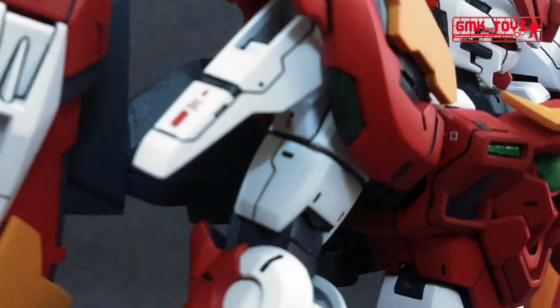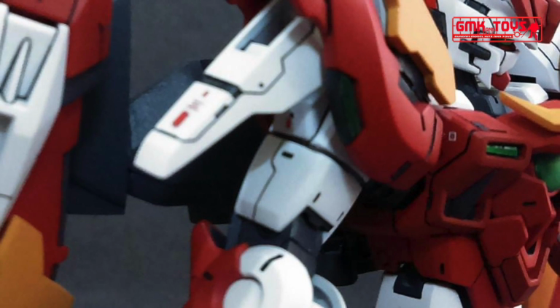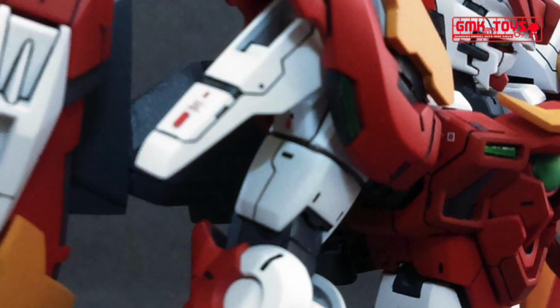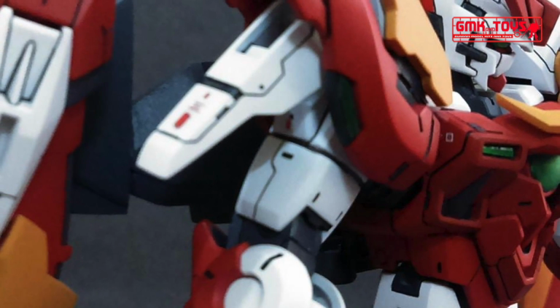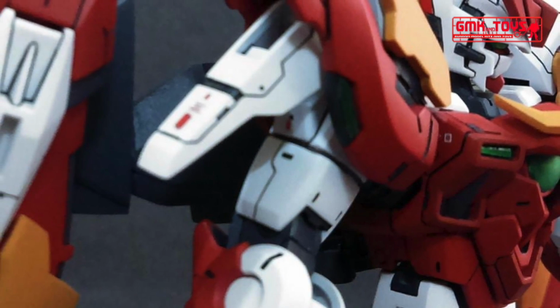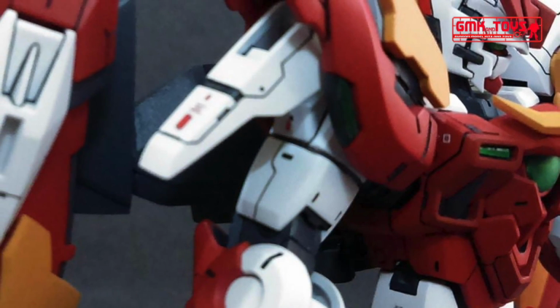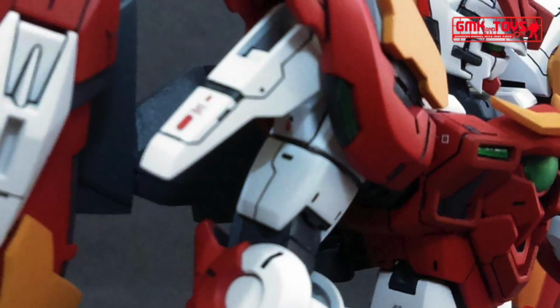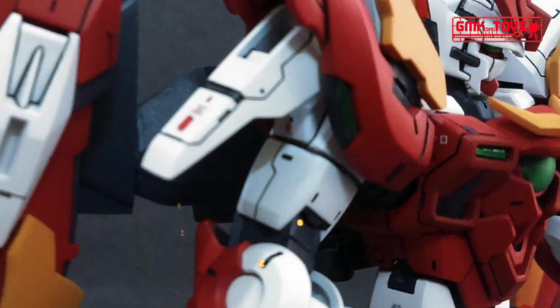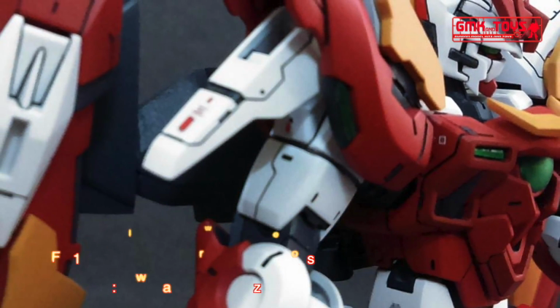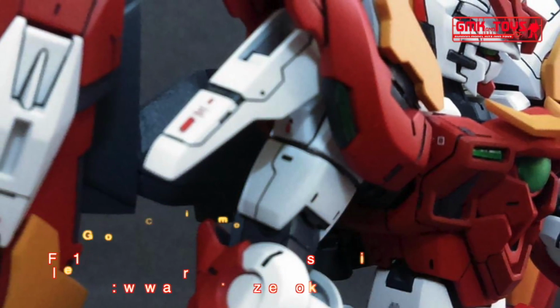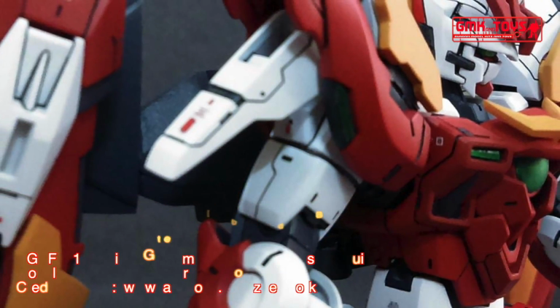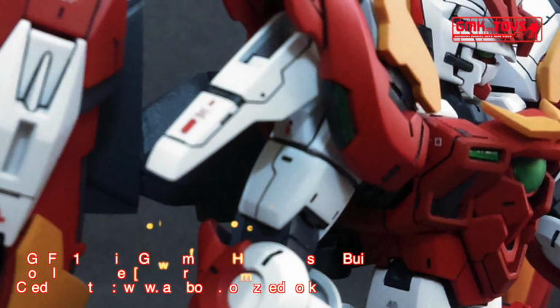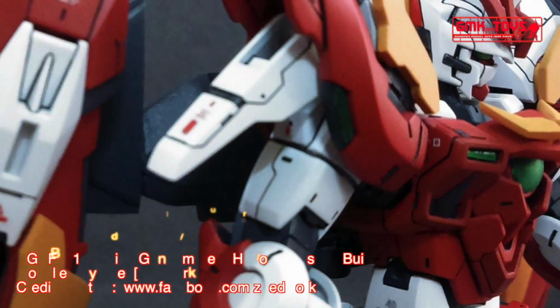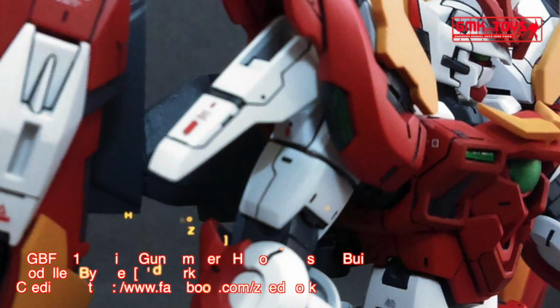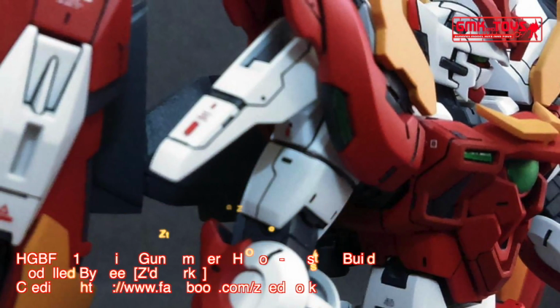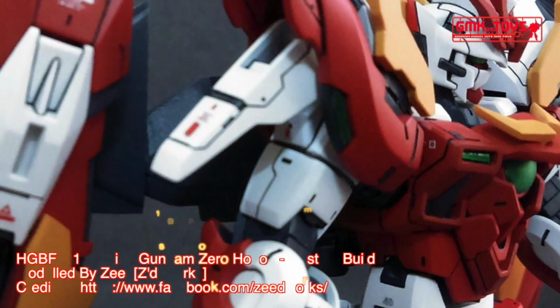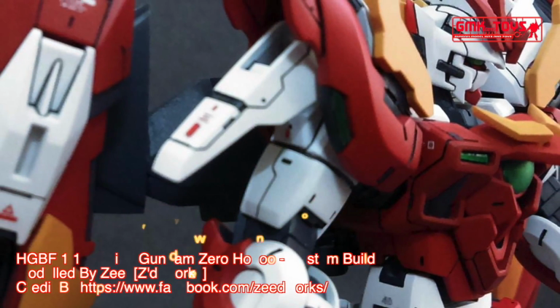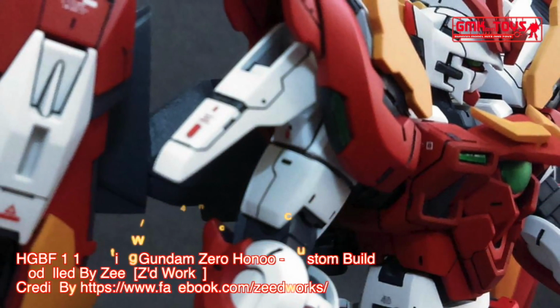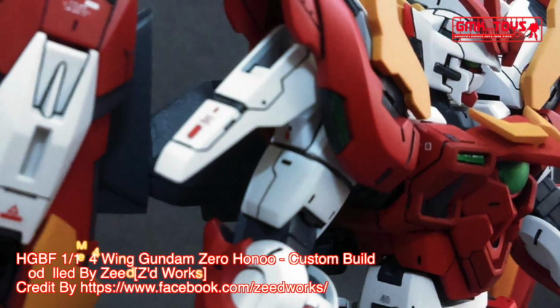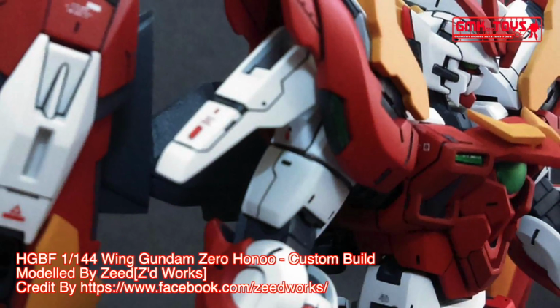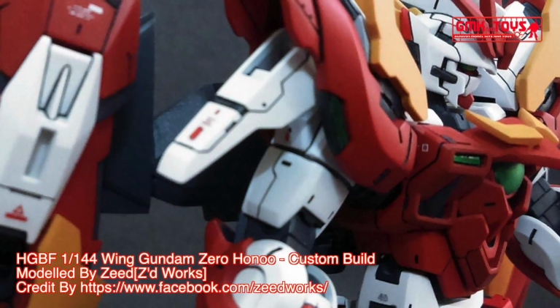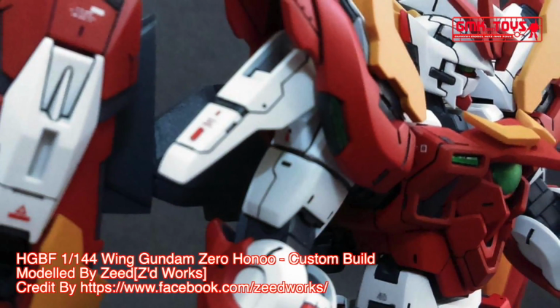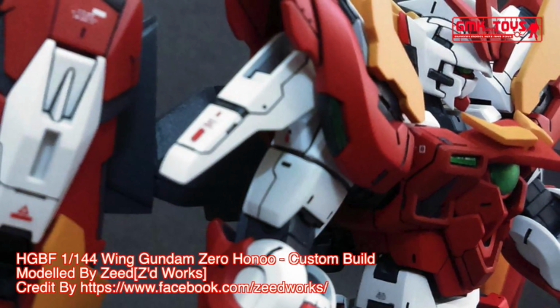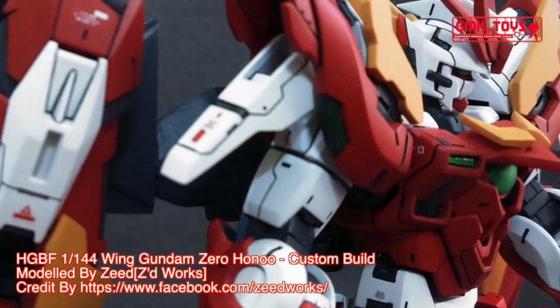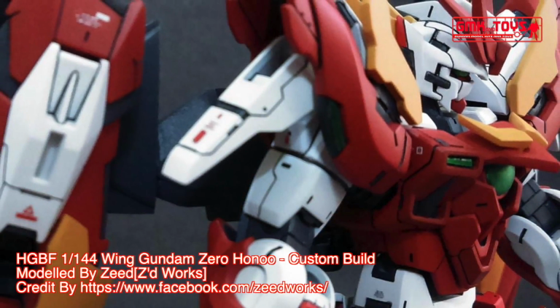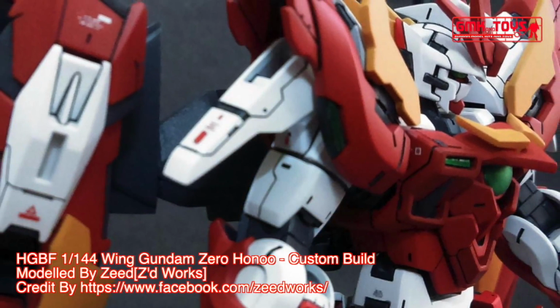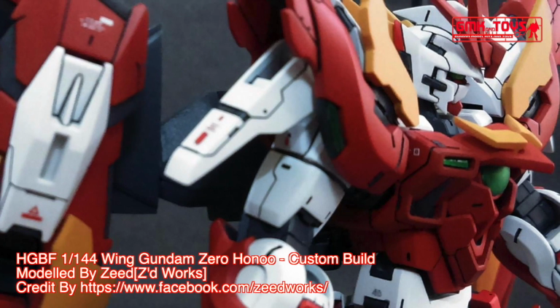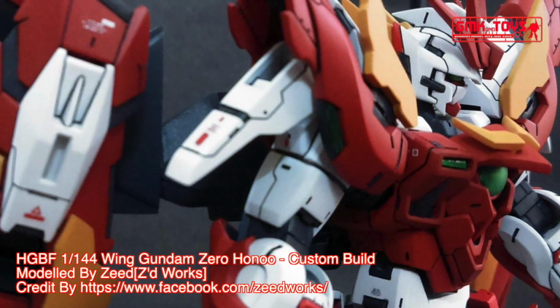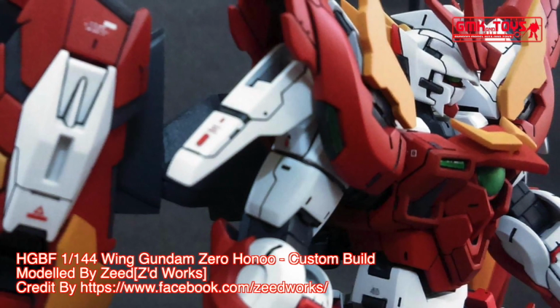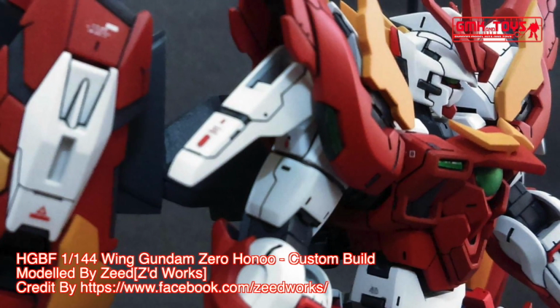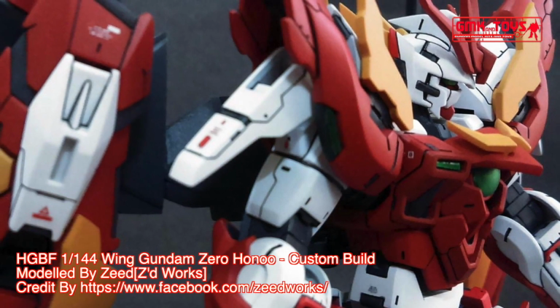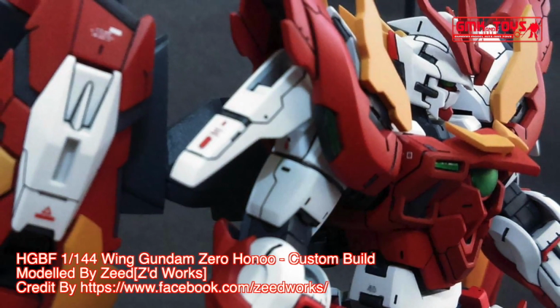Overall height: 17.0 meters. Weight: 9.1 metric tons, 21.6 metric tons.